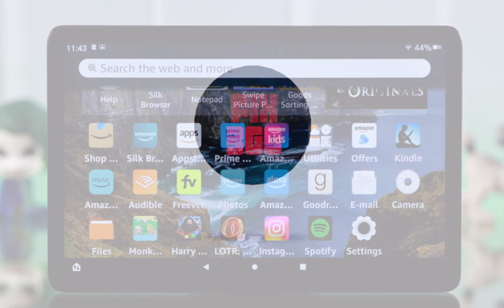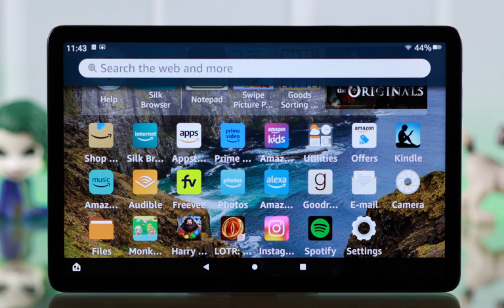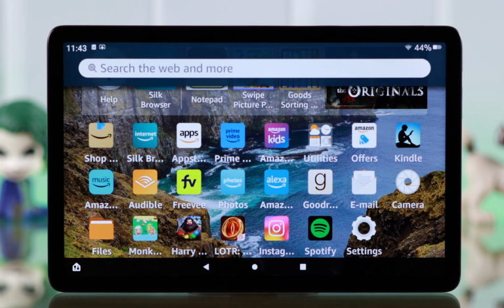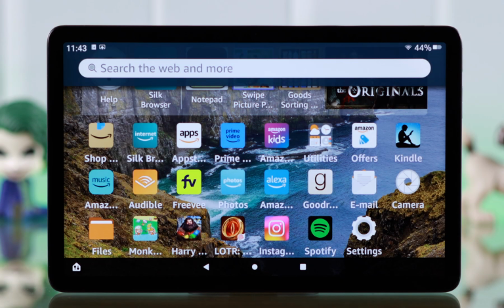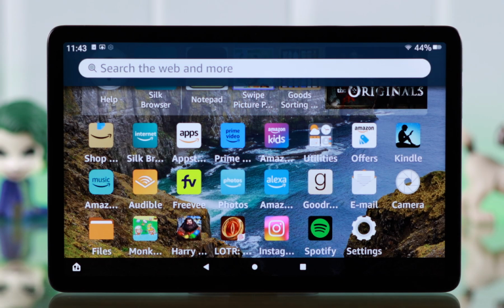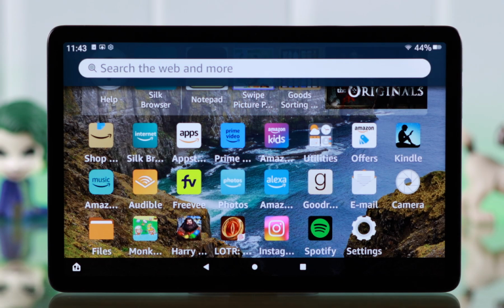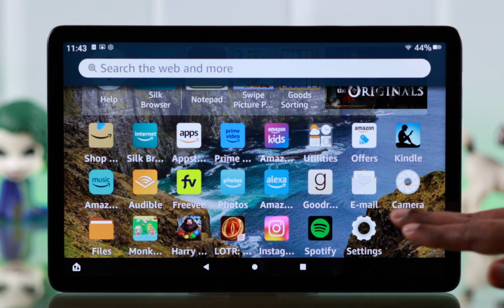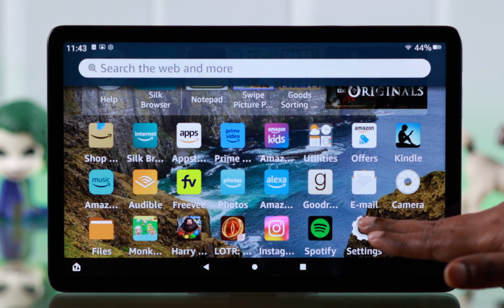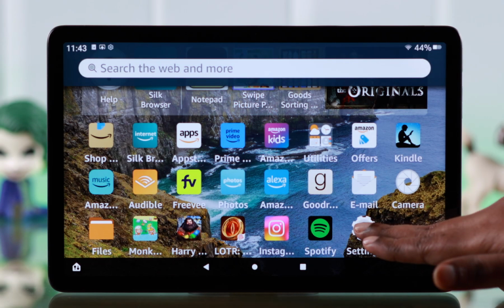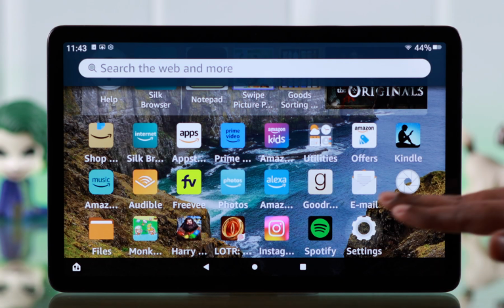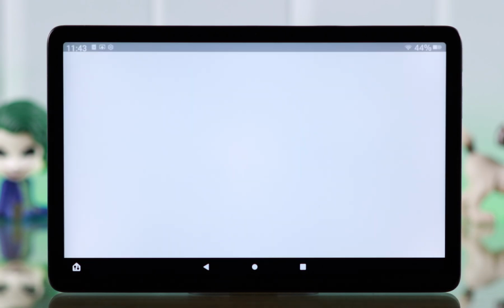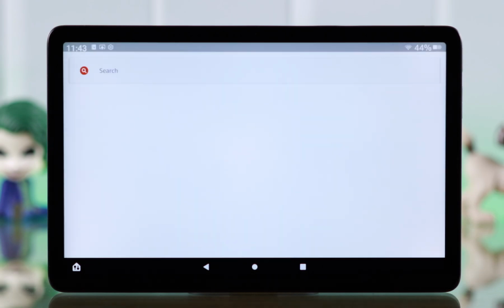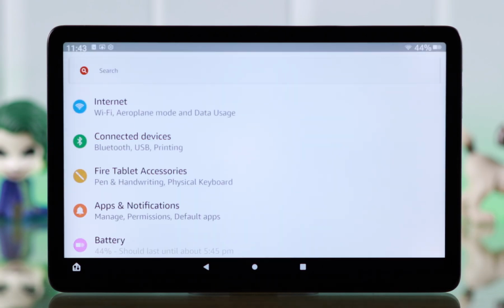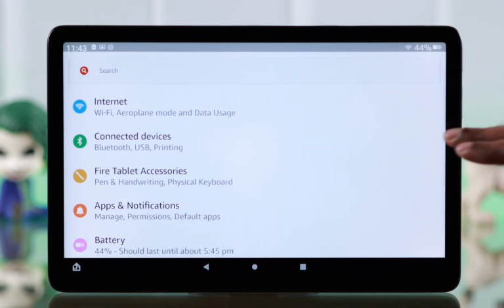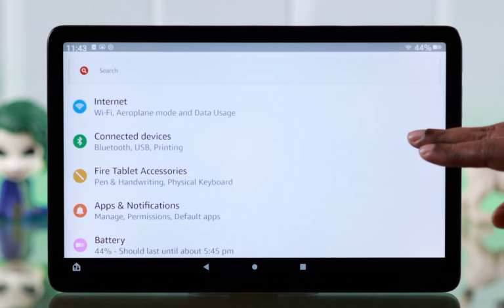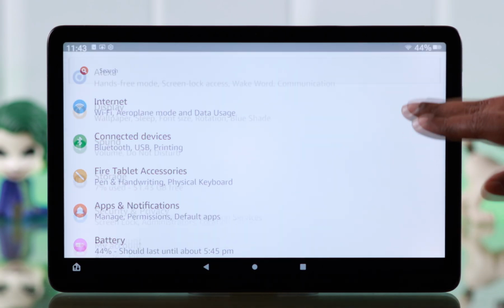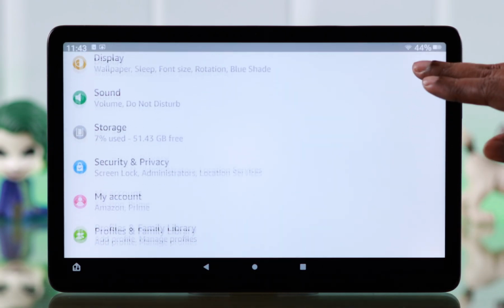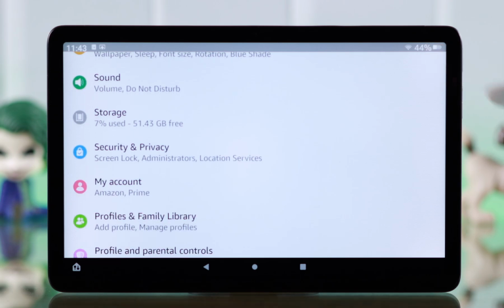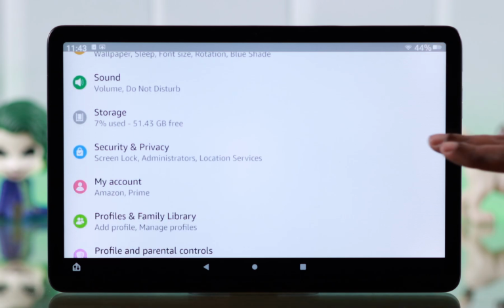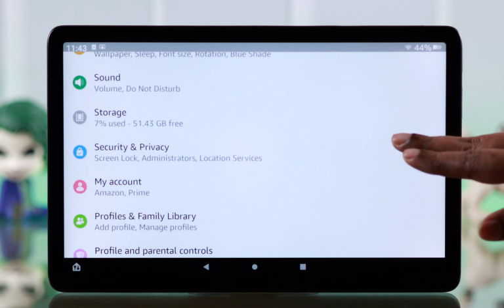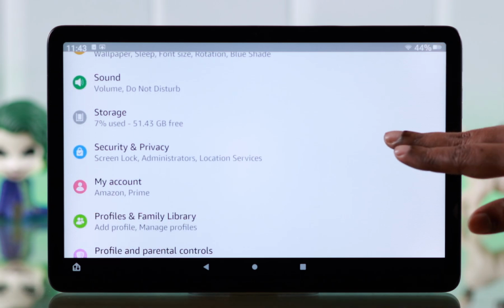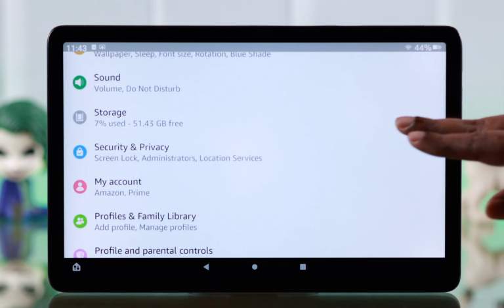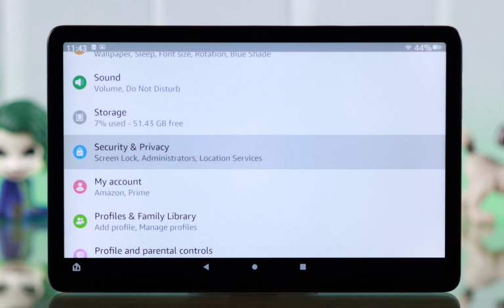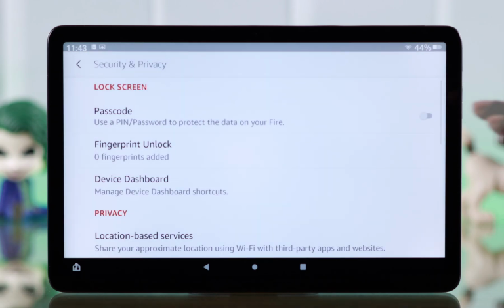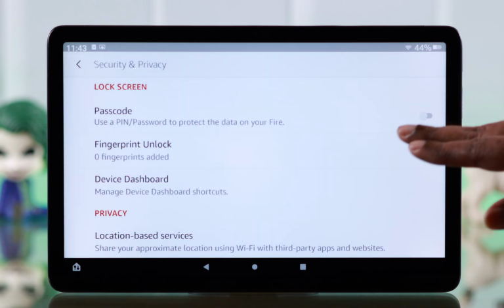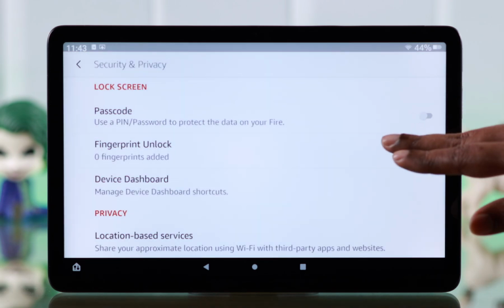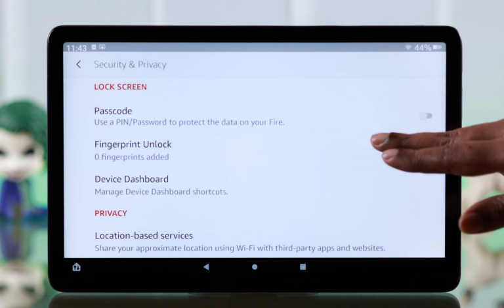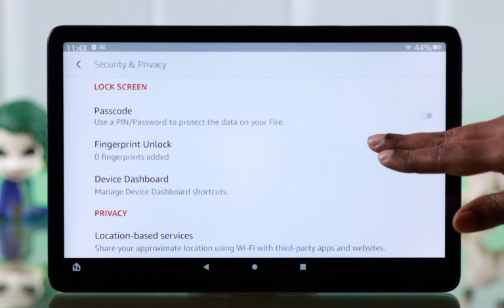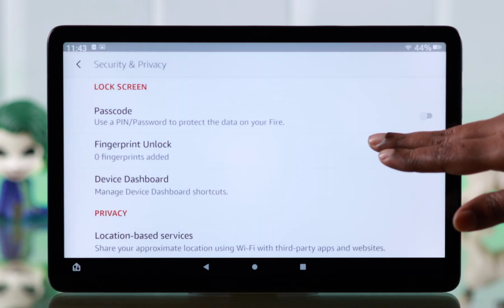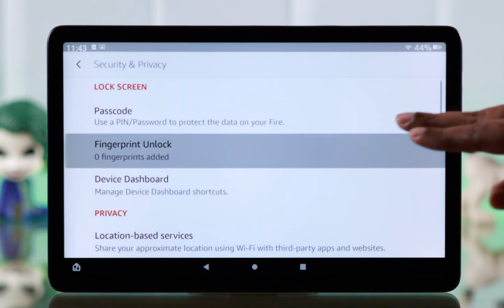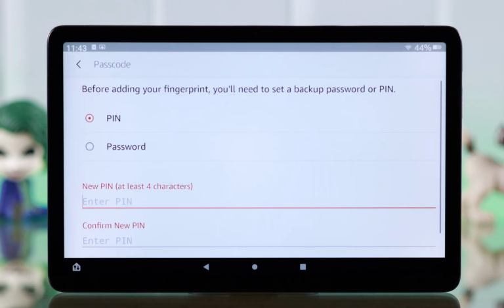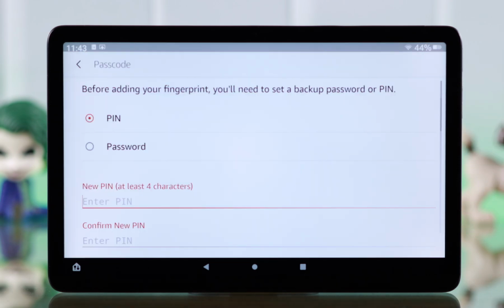To set up fingerprint ID, from your tab settings, go to Security and Privacy, then tap on Fingerprint Unlock.